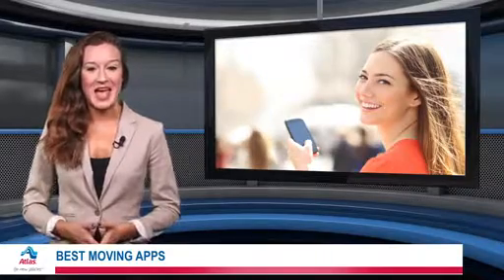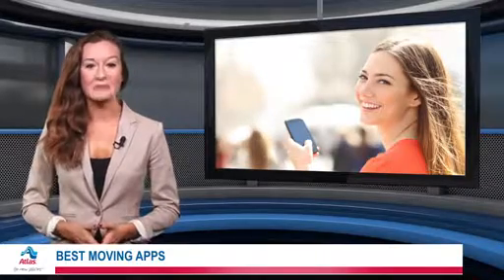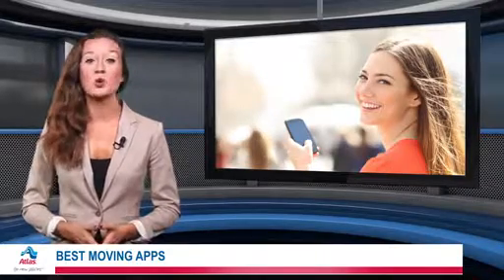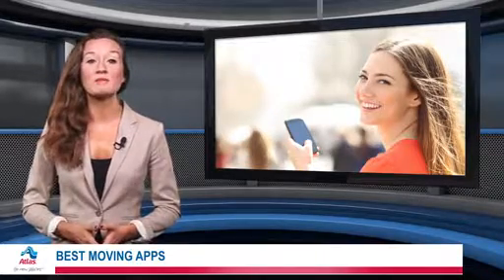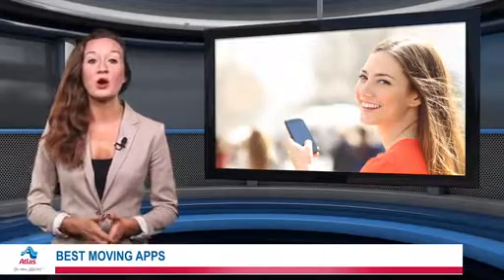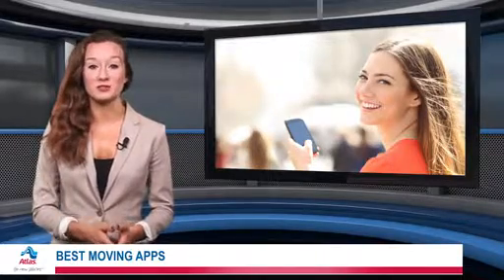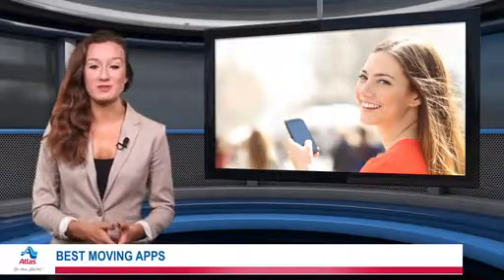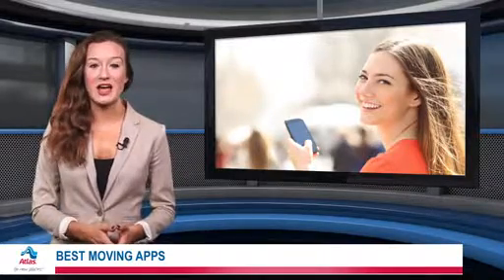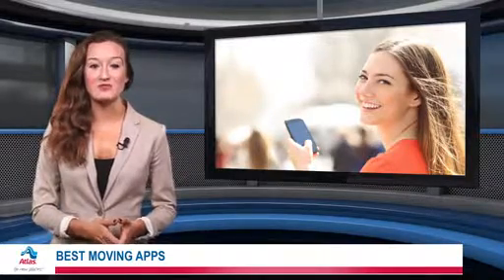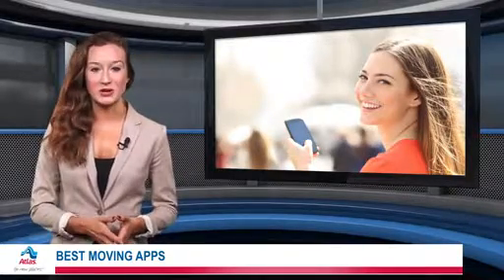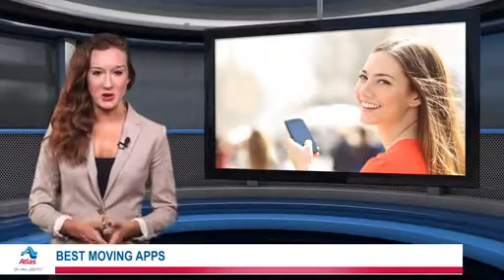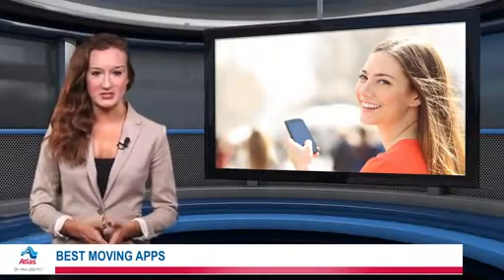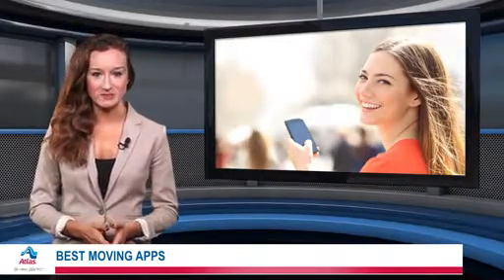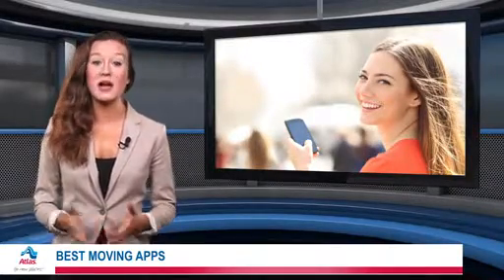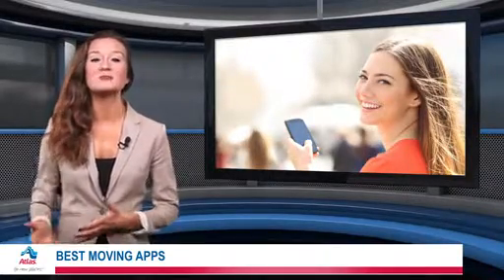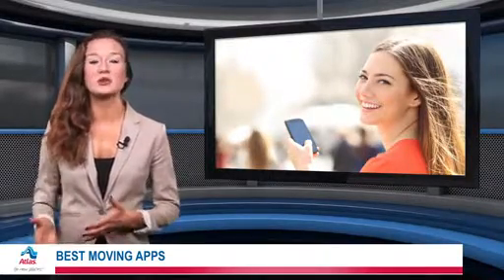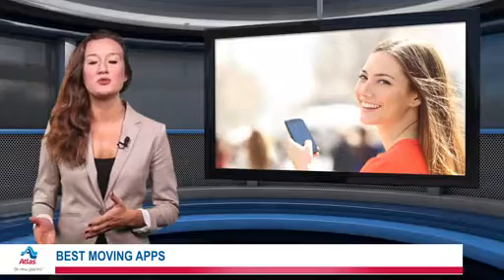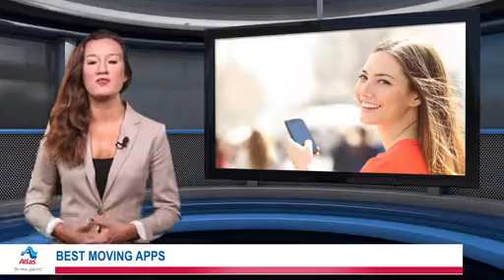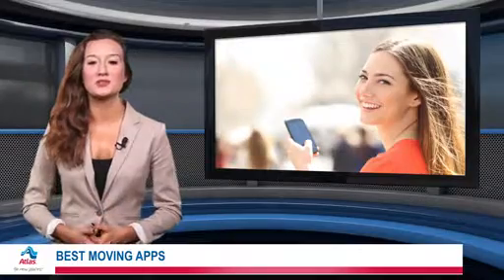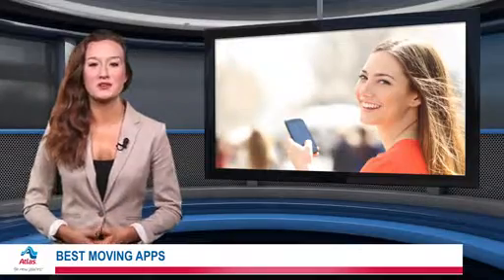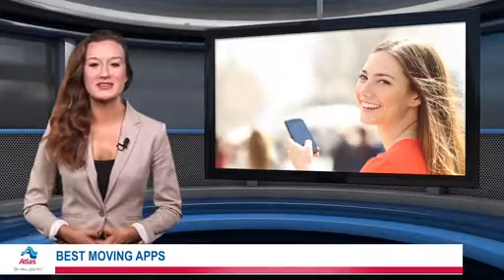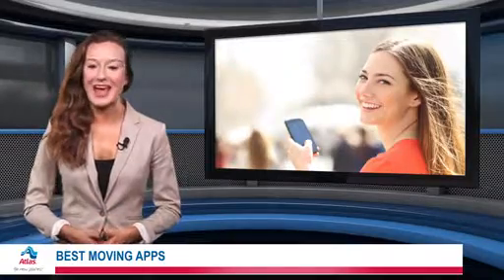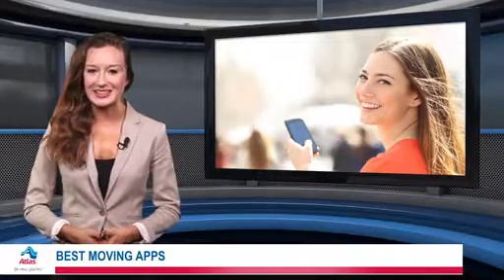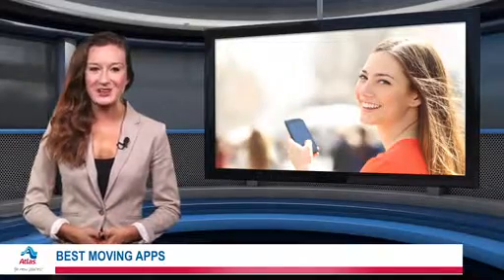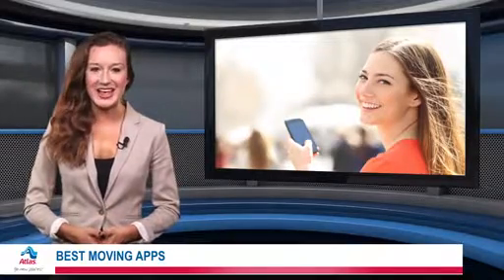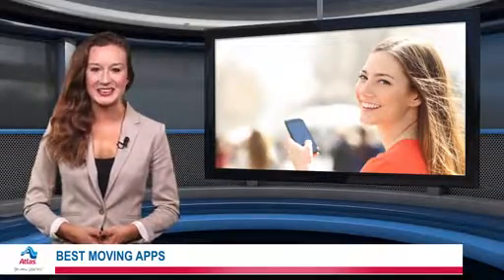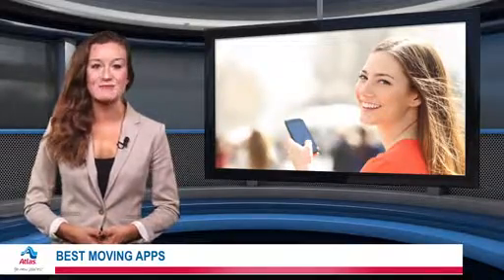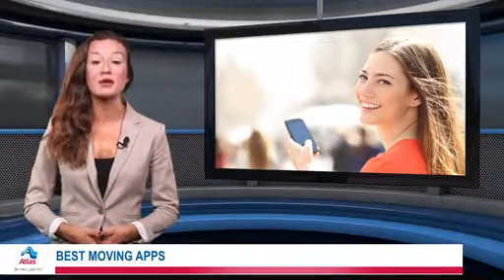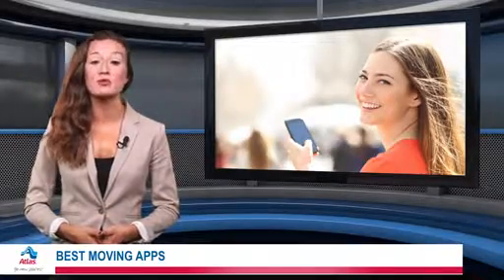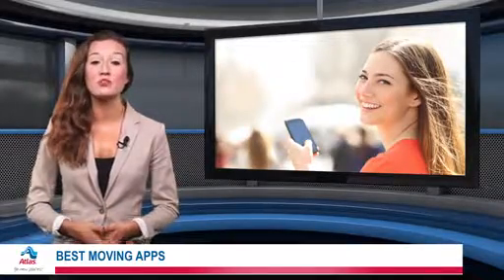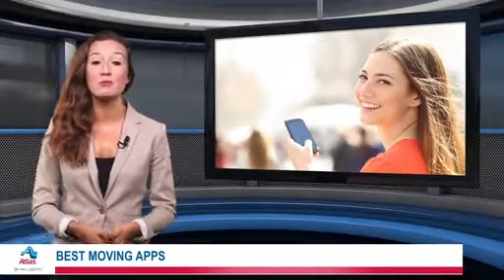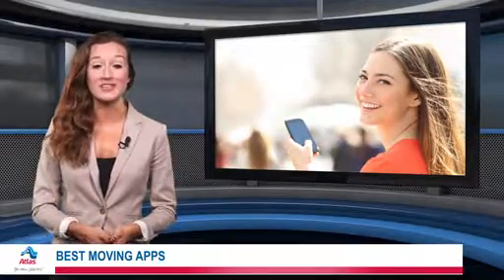Apps are only part of a streamlined moving experience. For the rest, turn to a professional service like Atlas Van Lines to make your move a breeze.